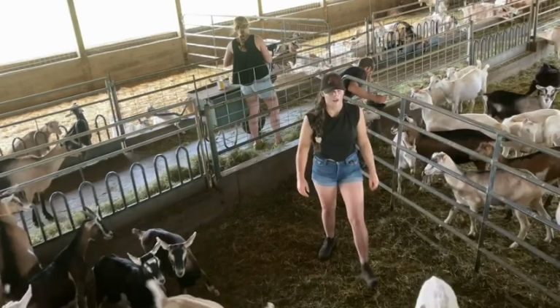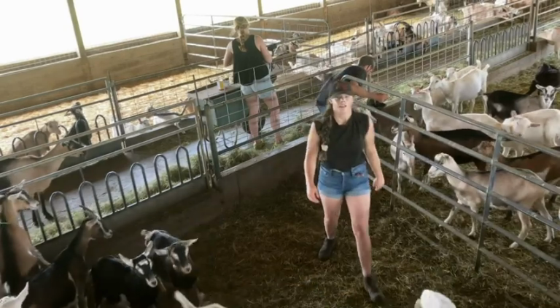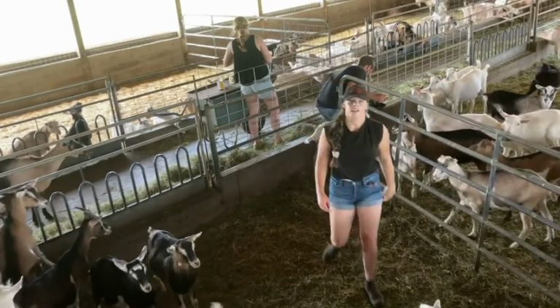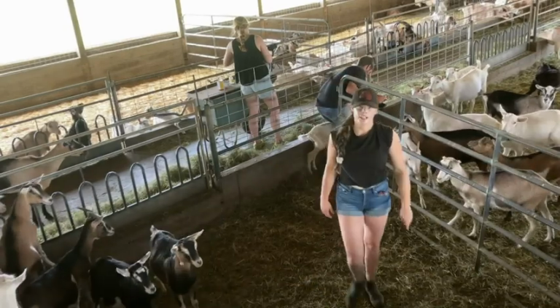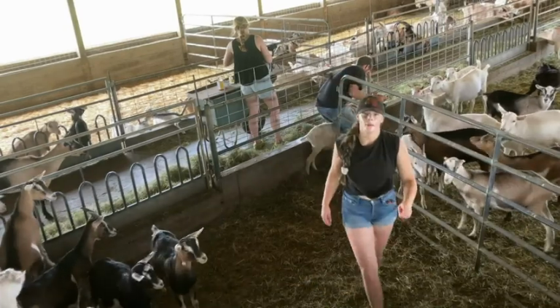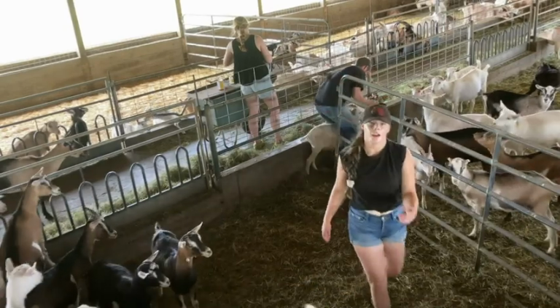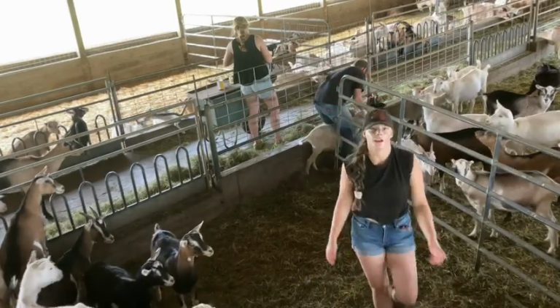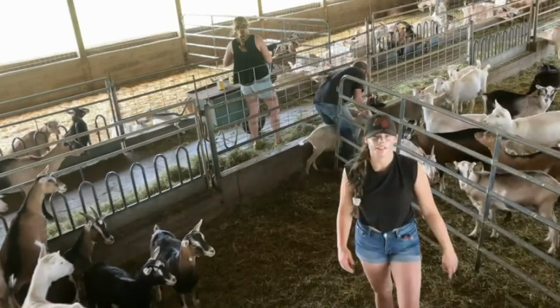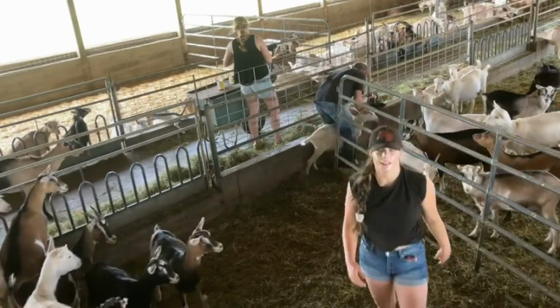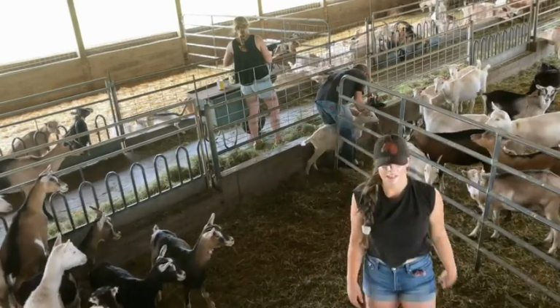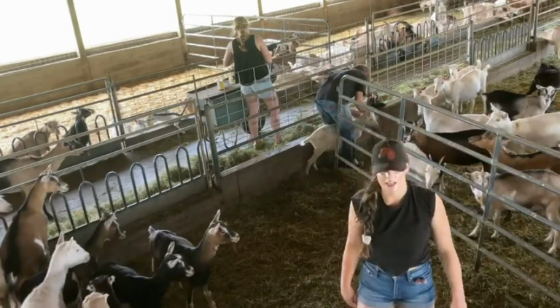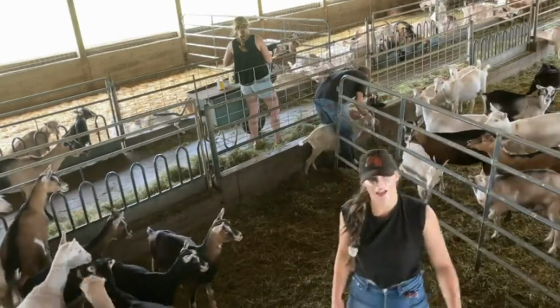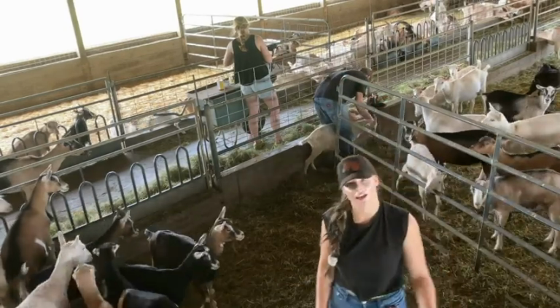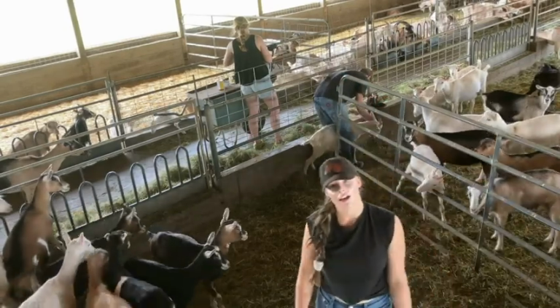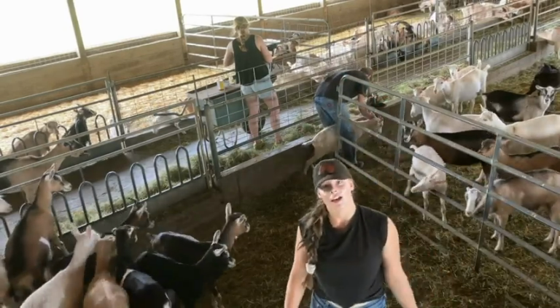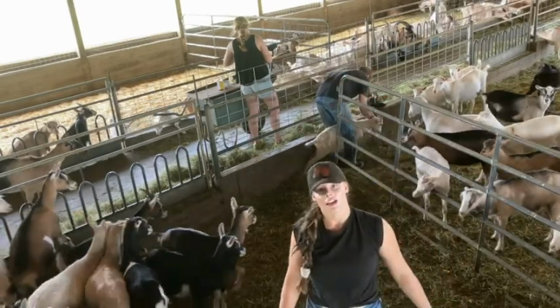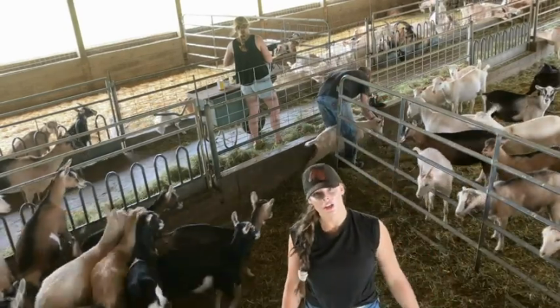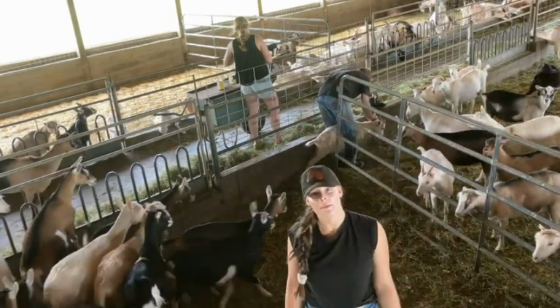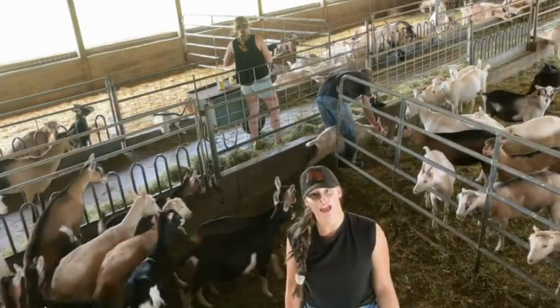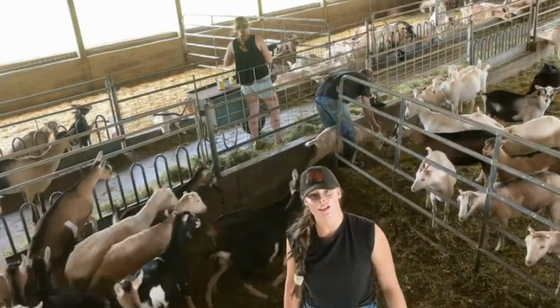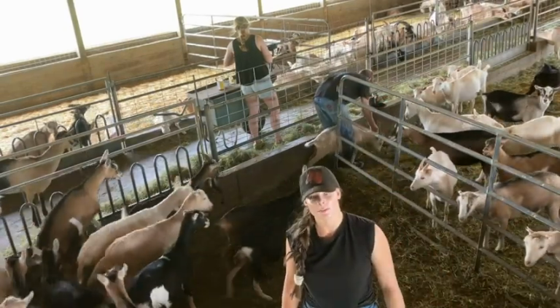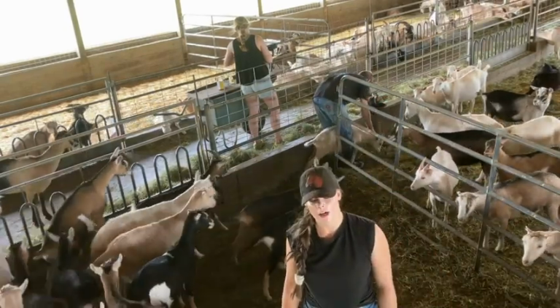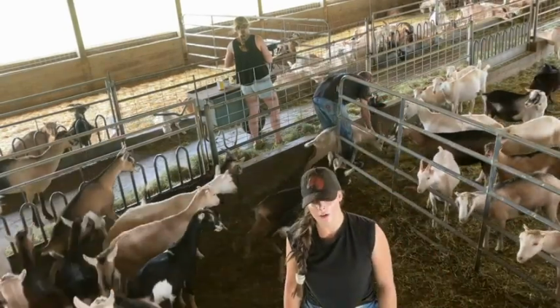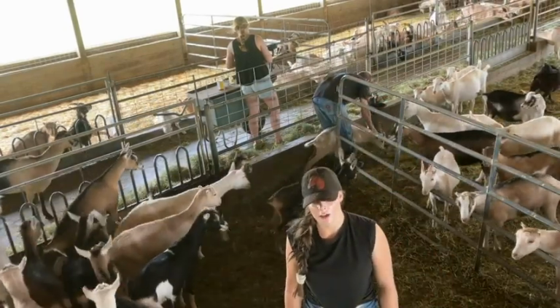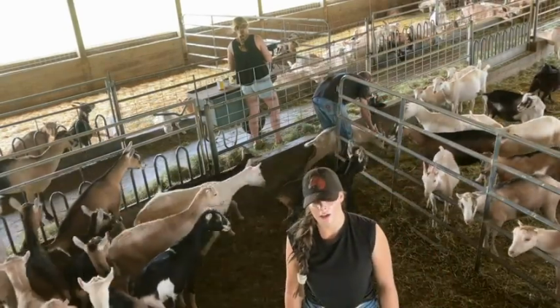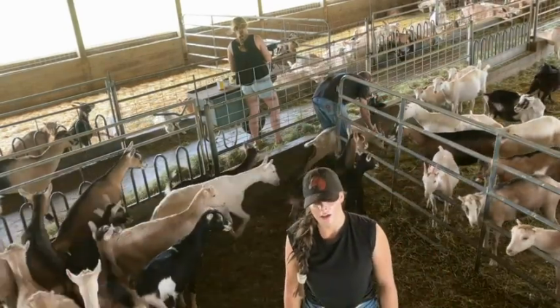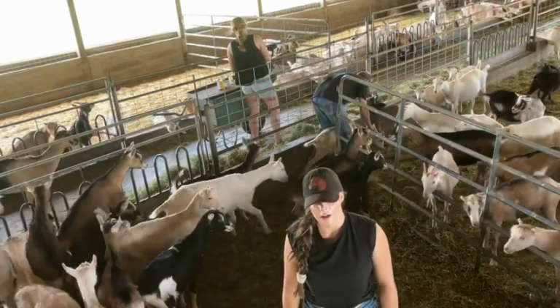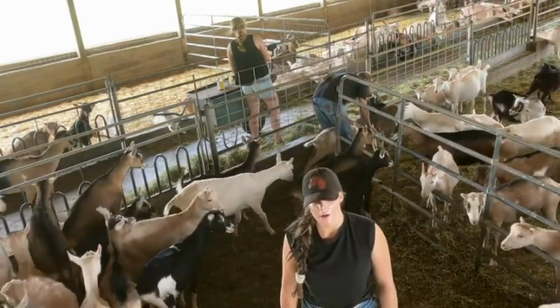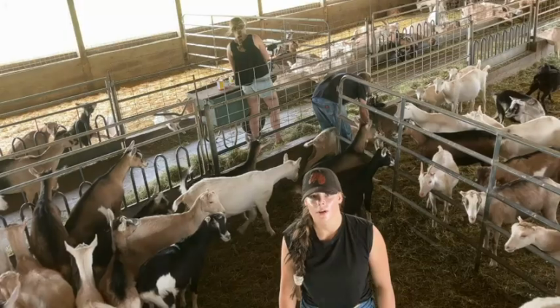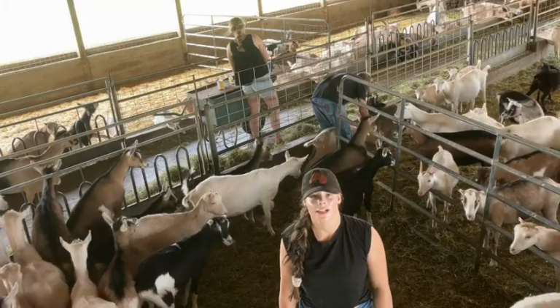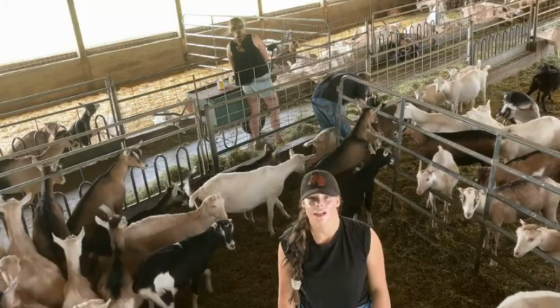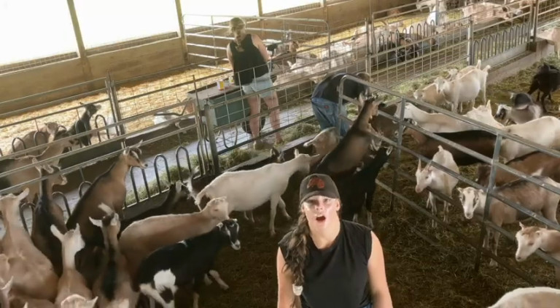Next time Eric says, "Hey, can you give me a hand tomorrow?" — we're going to say no.